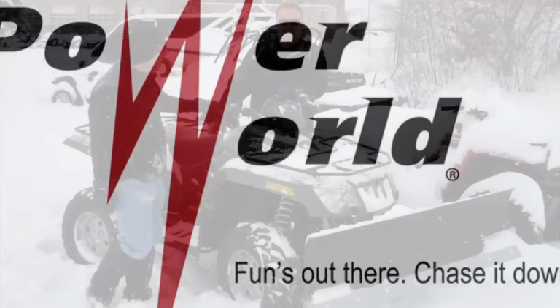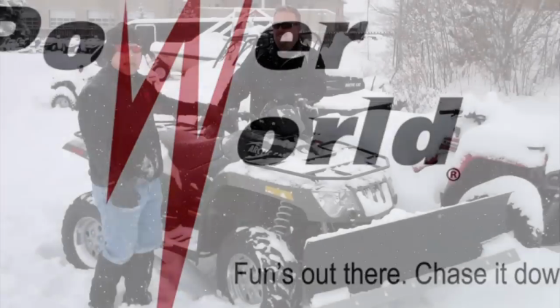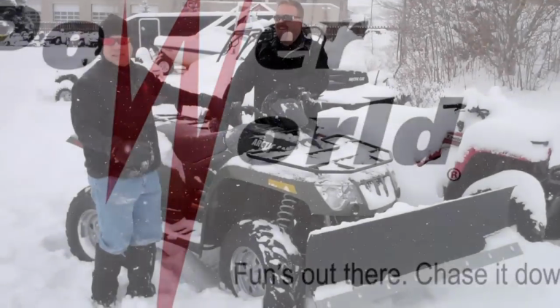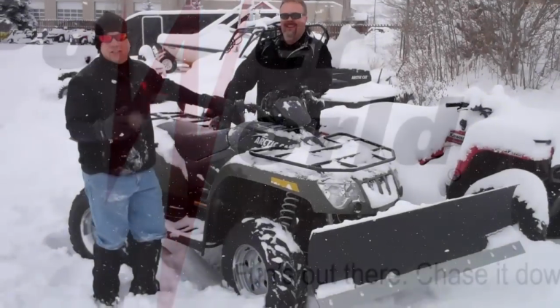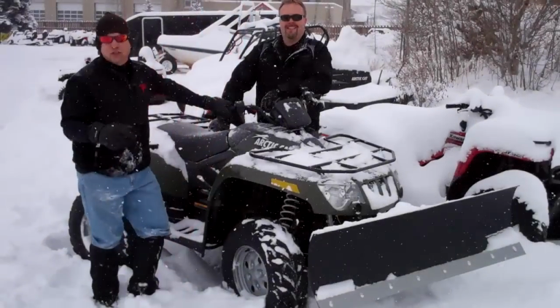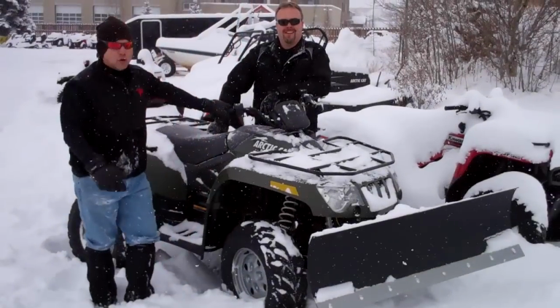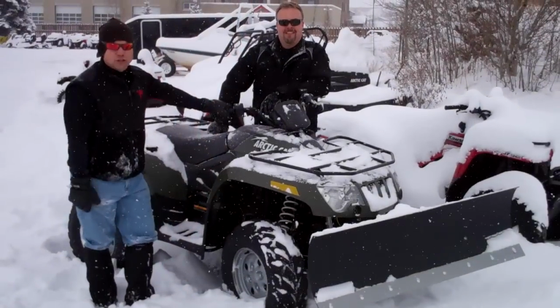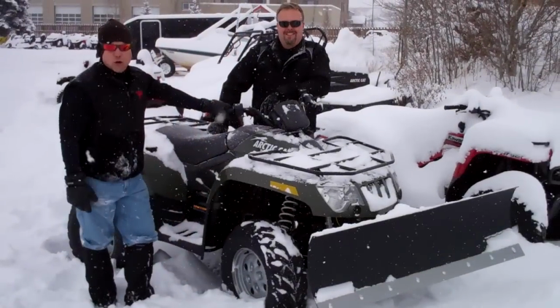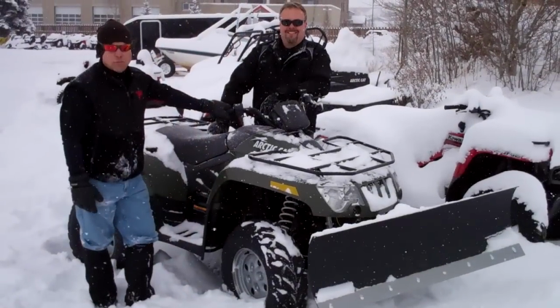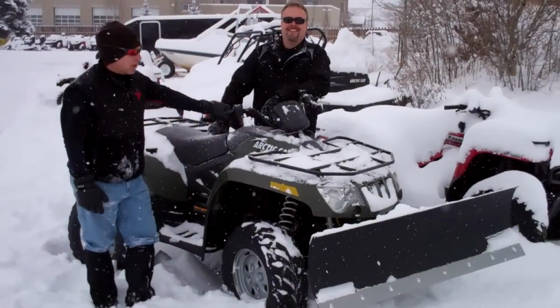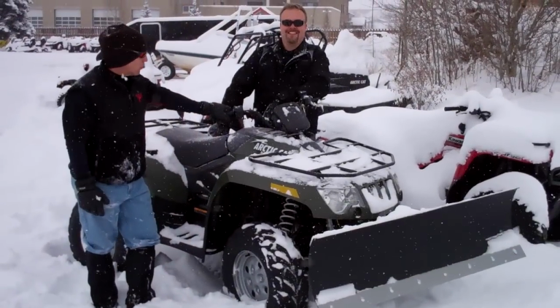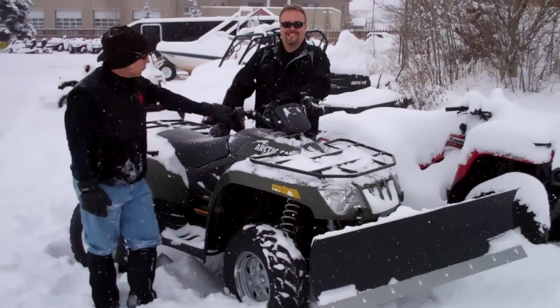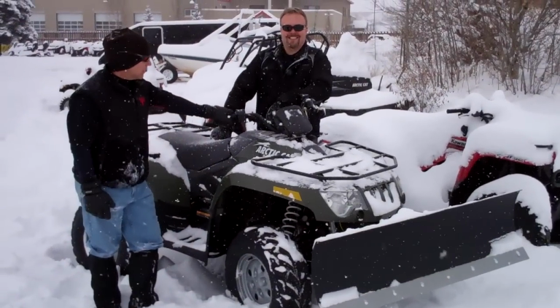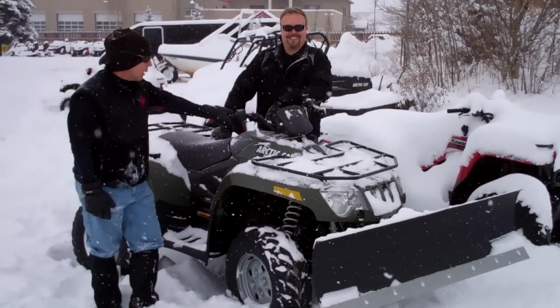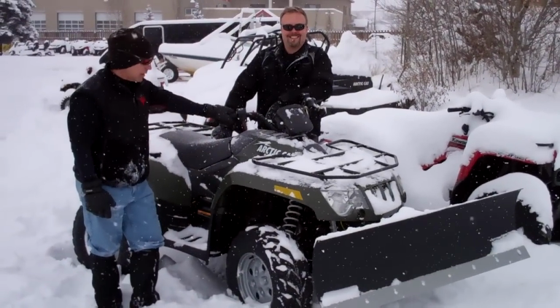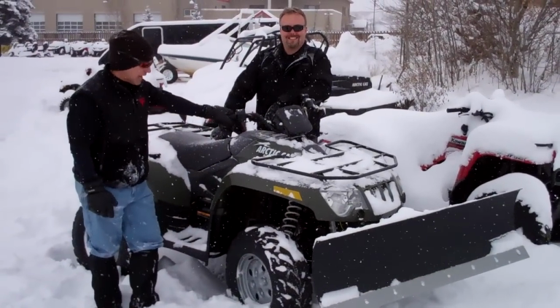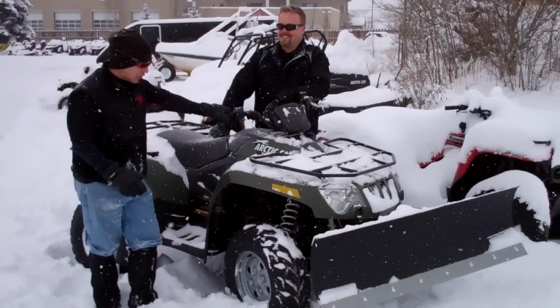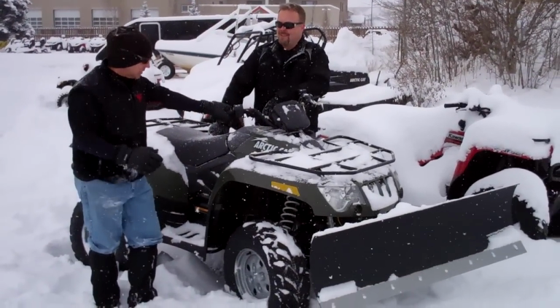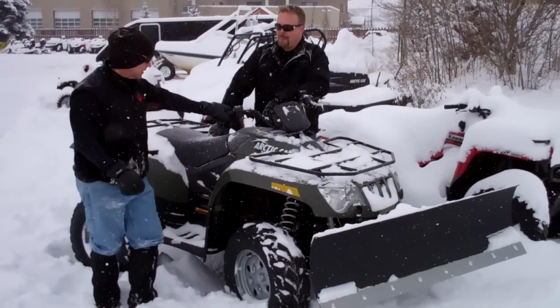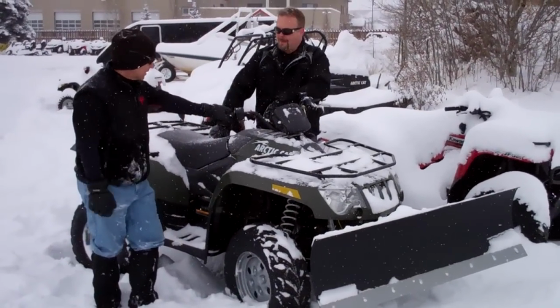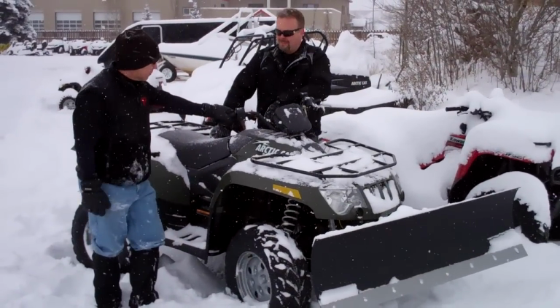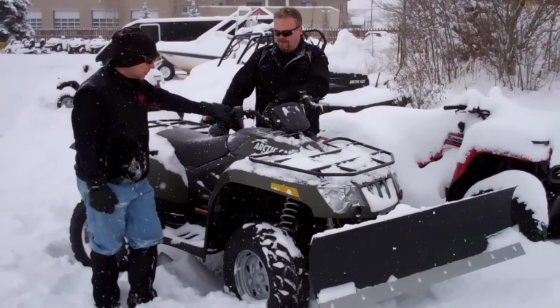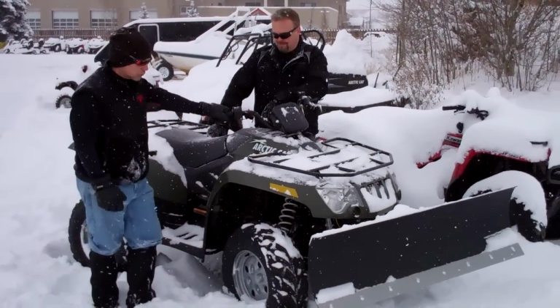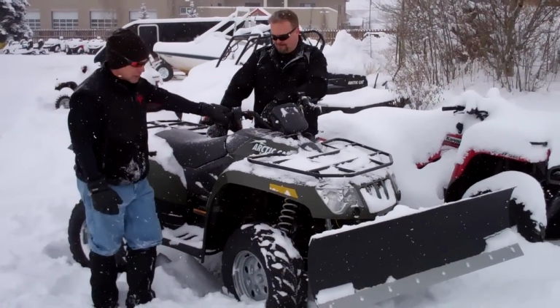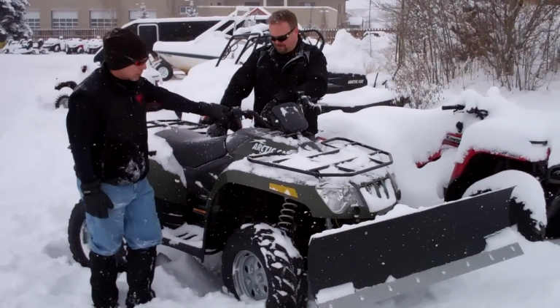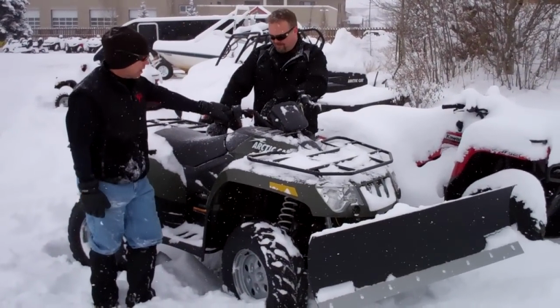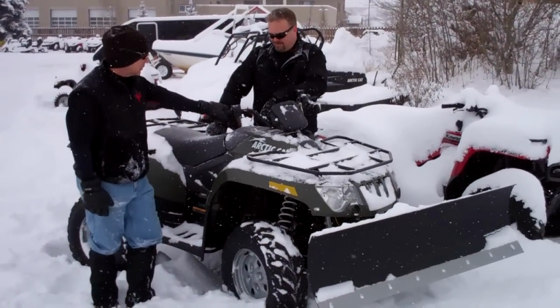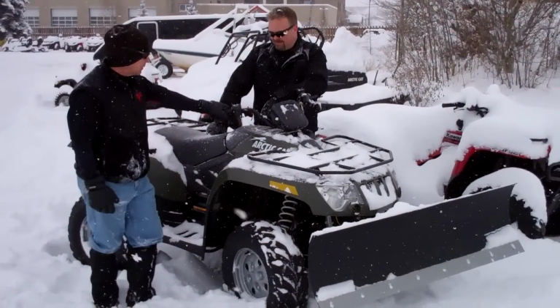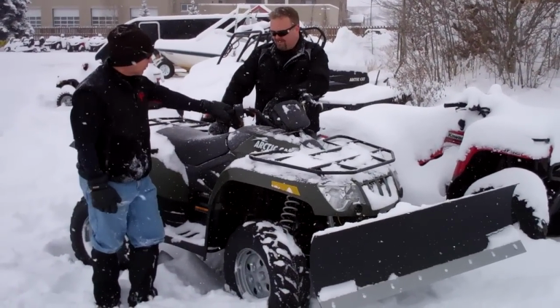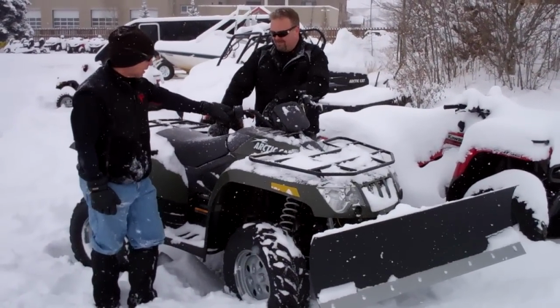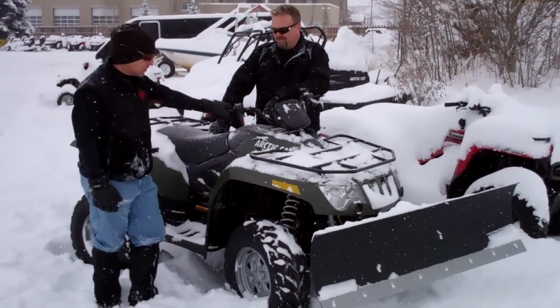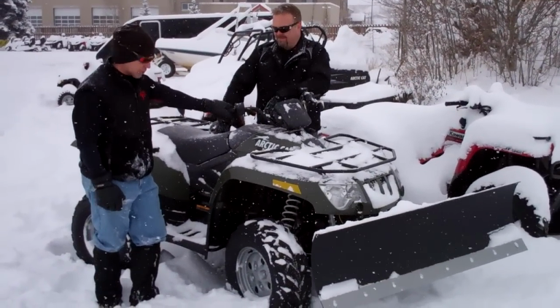Hey, this is Joe and Joe at Power World in Granby. Hey Joe, I see you set up a sweet plow machine for a customer.